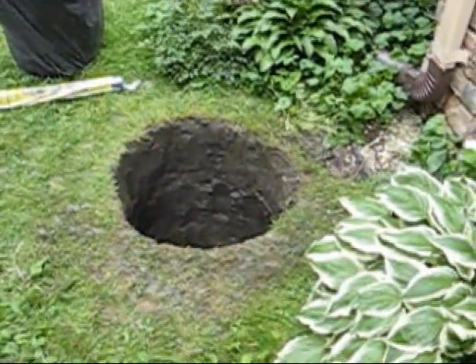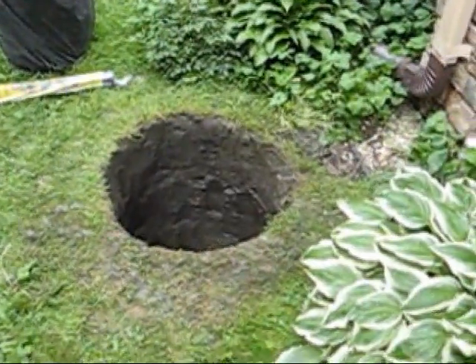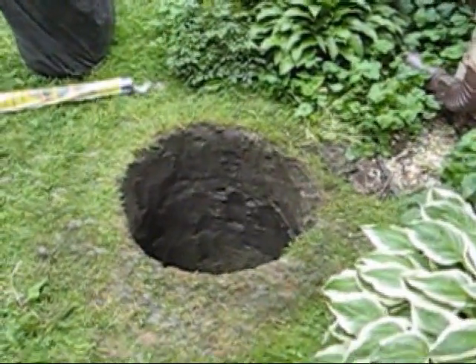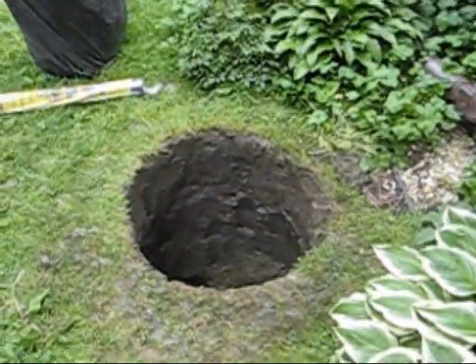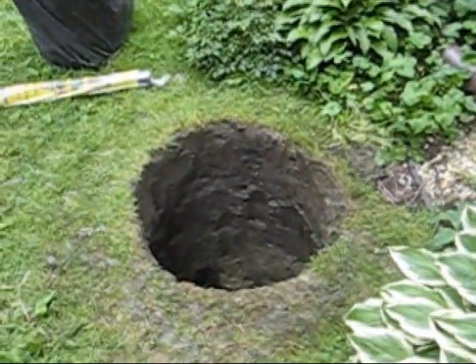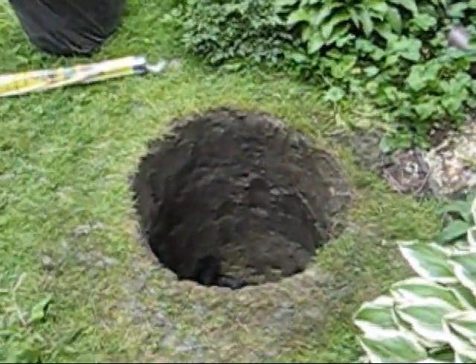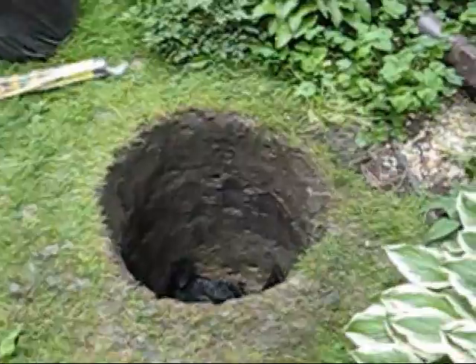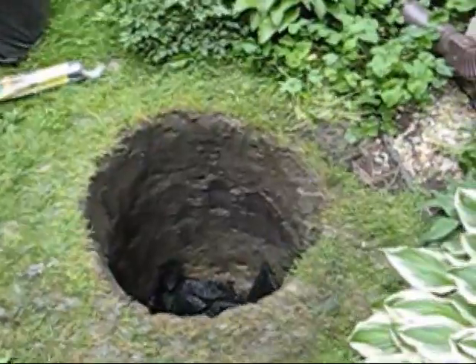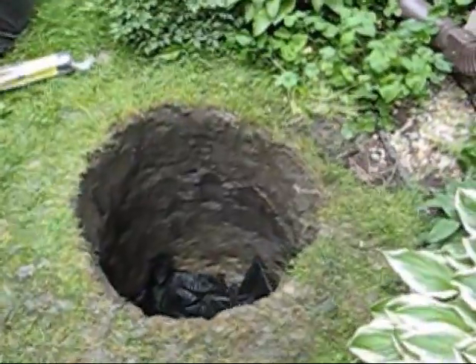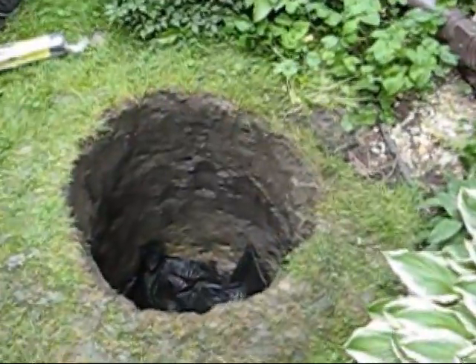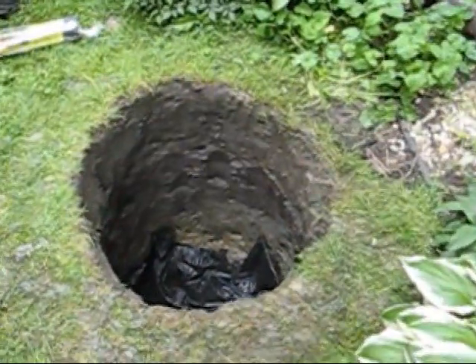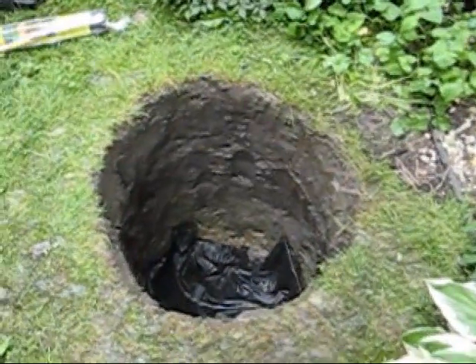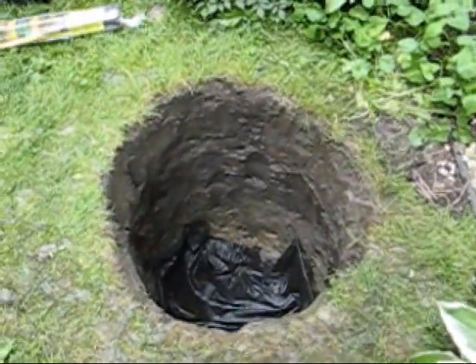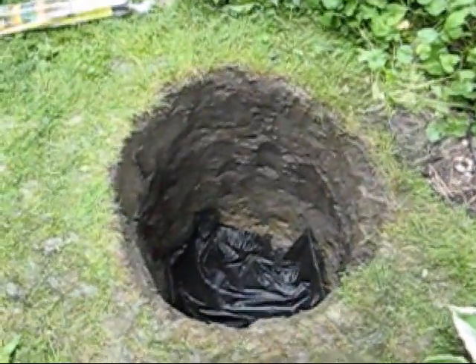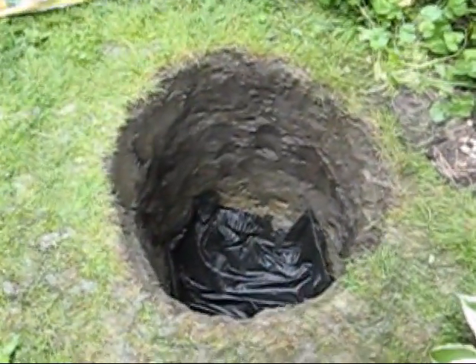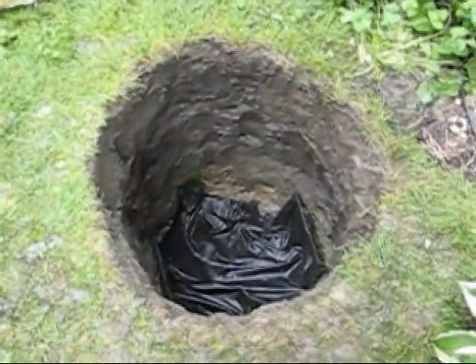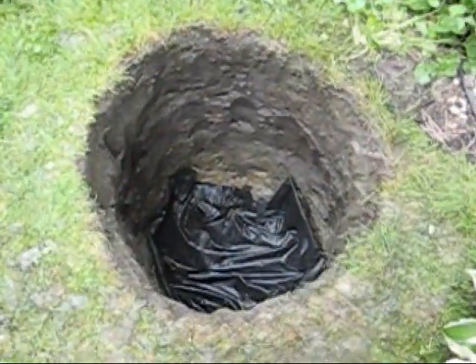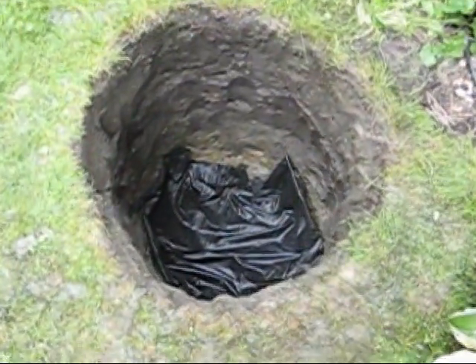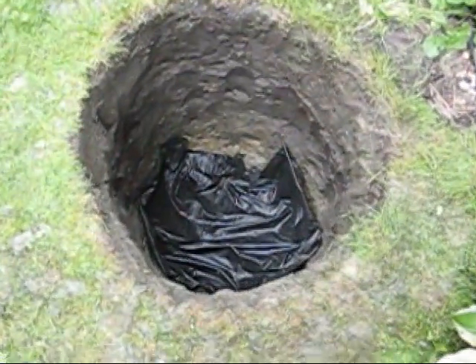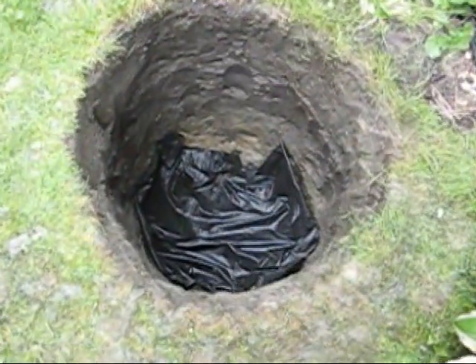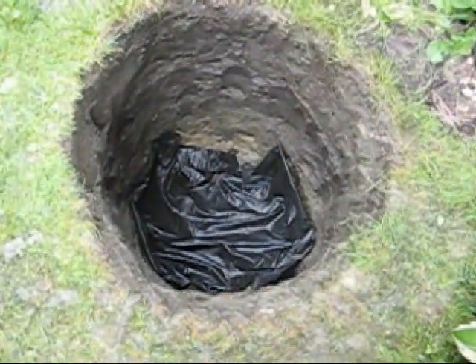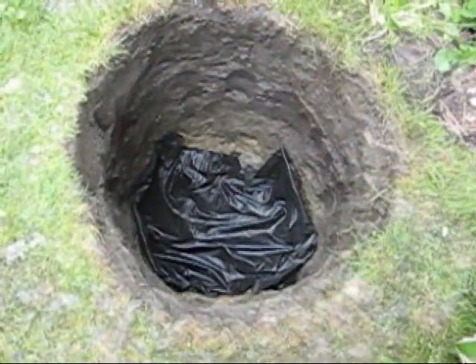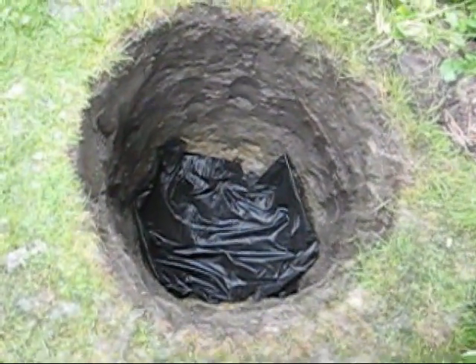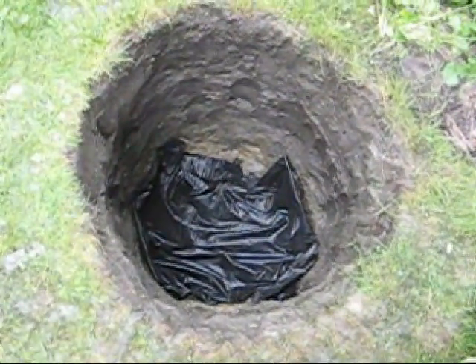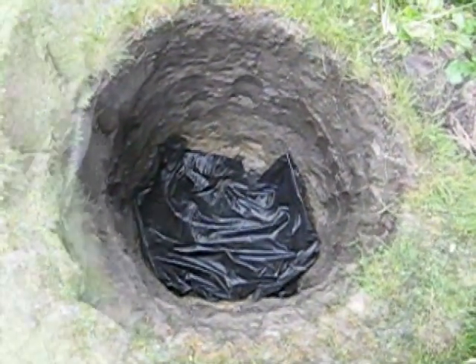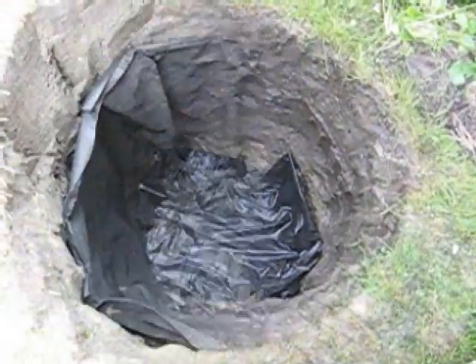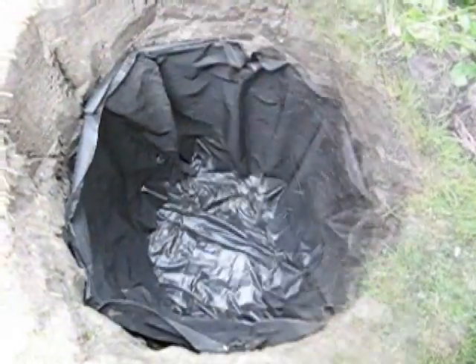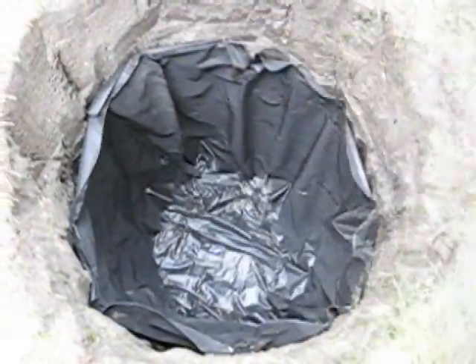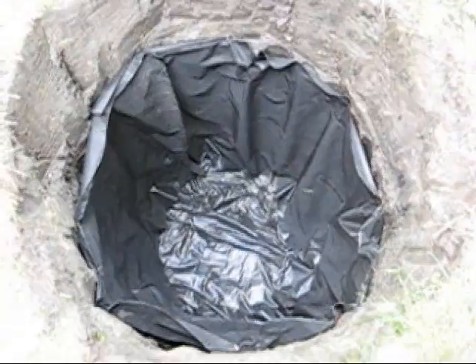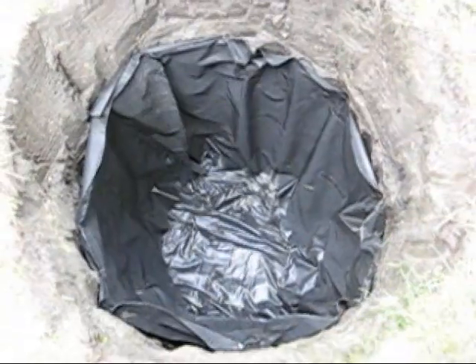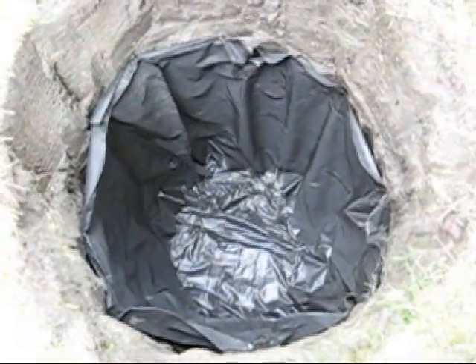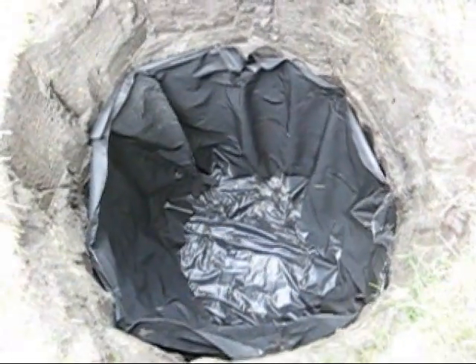This is a 30-inch diameter by 48-inch deep hole. Line it with landscape fabric, and use old nails to hold it in place temporarily.